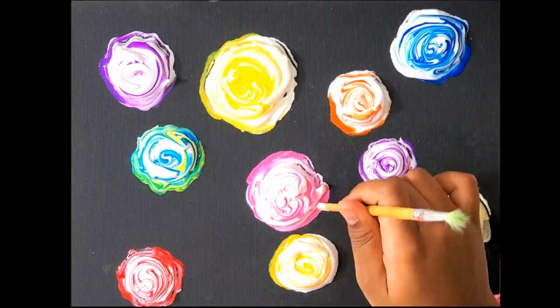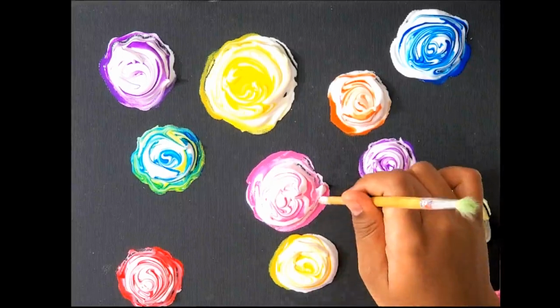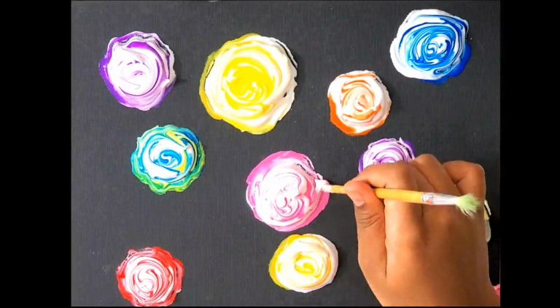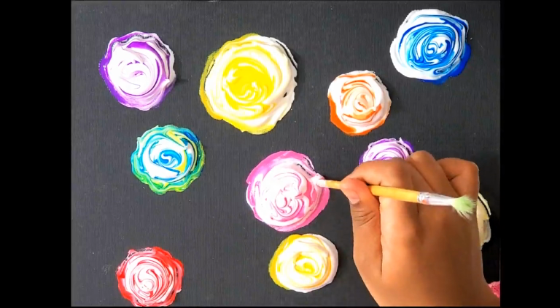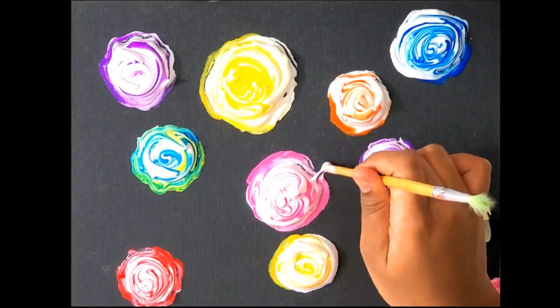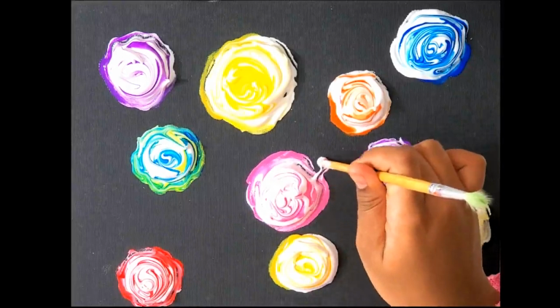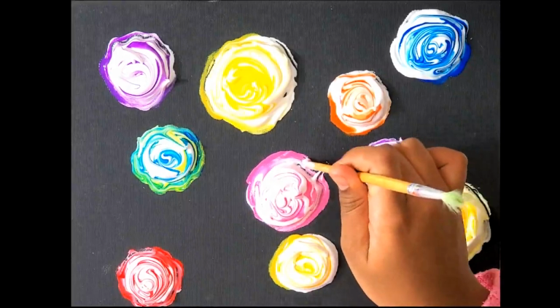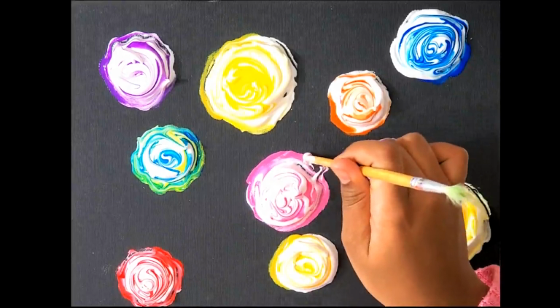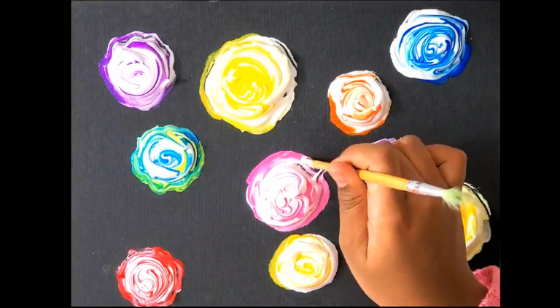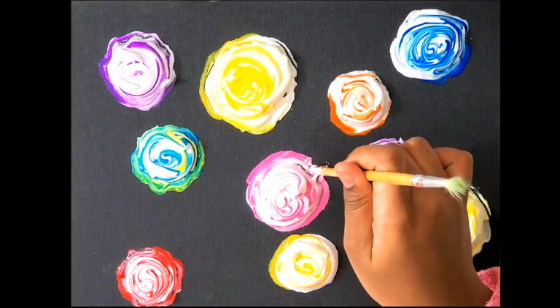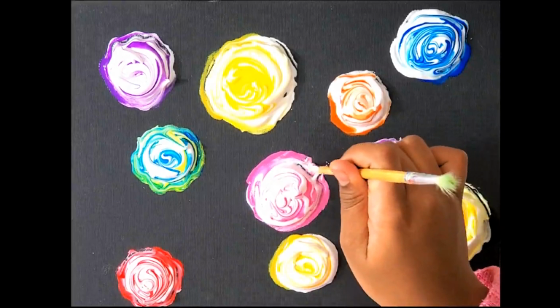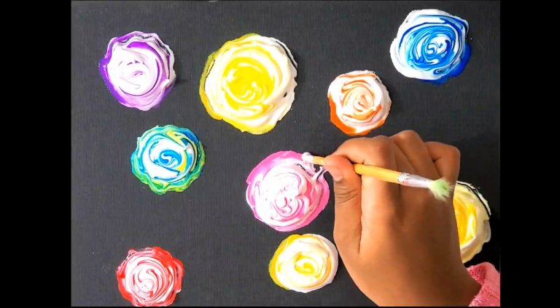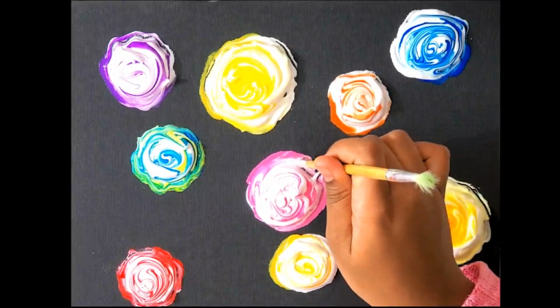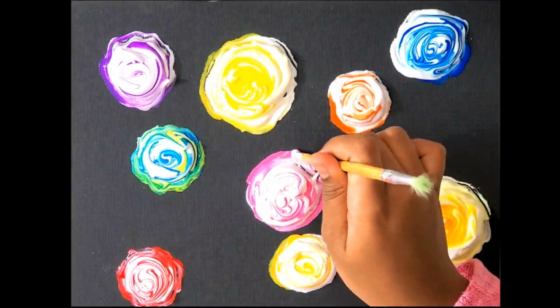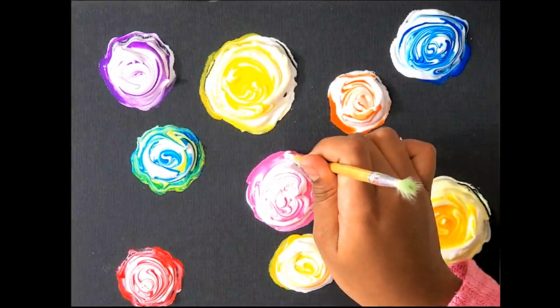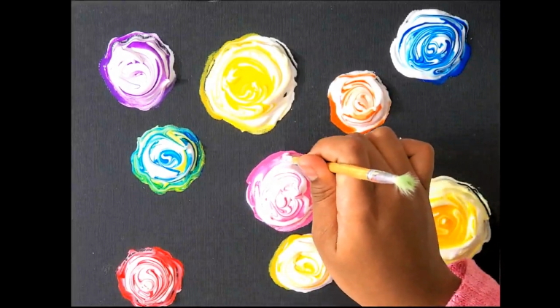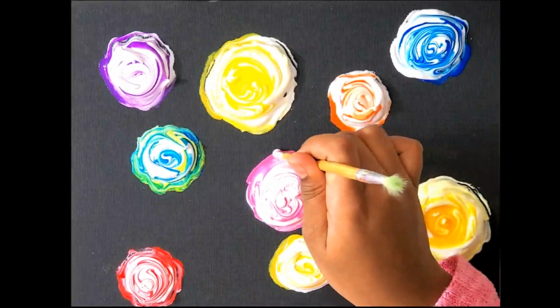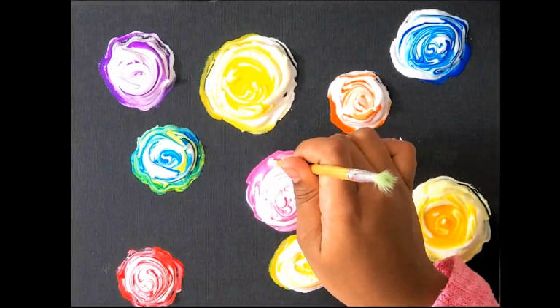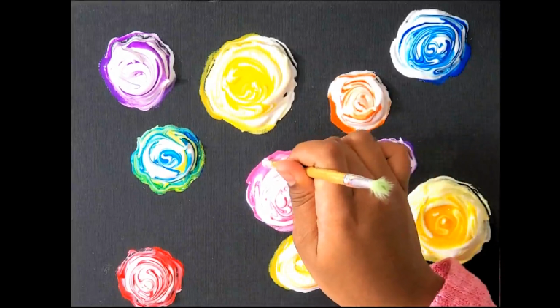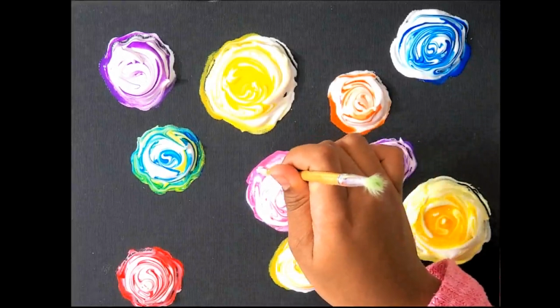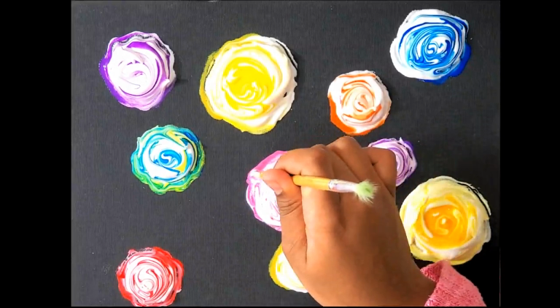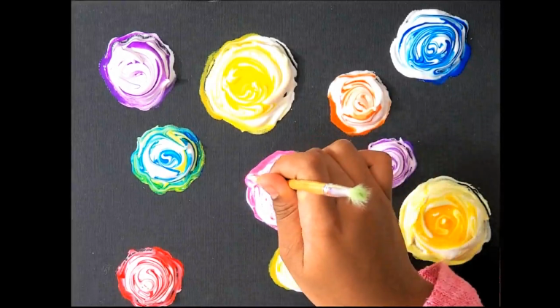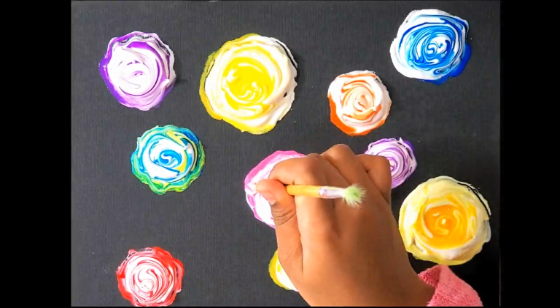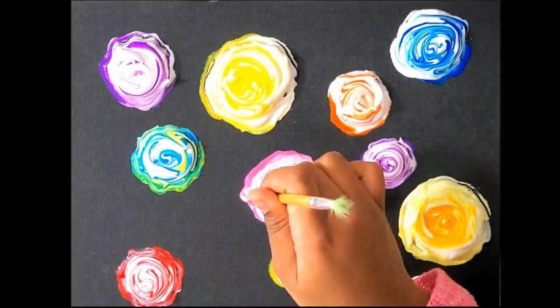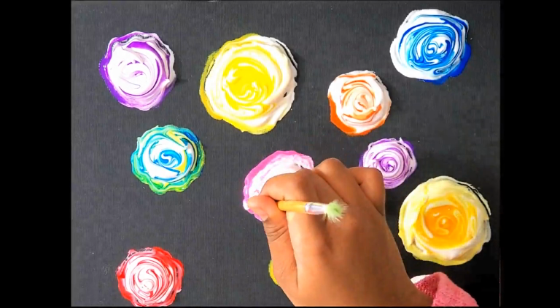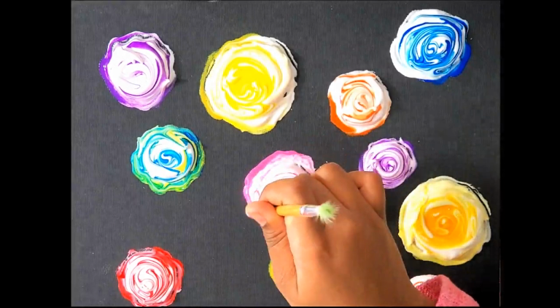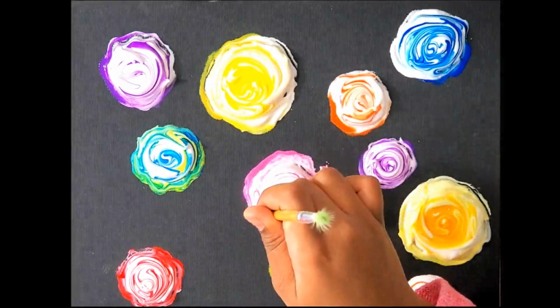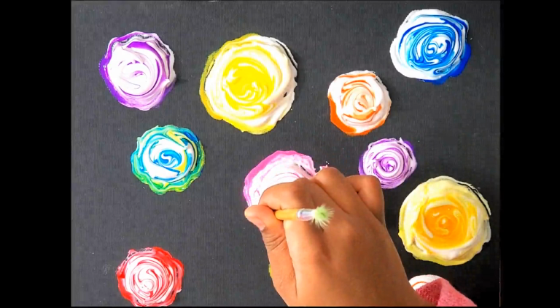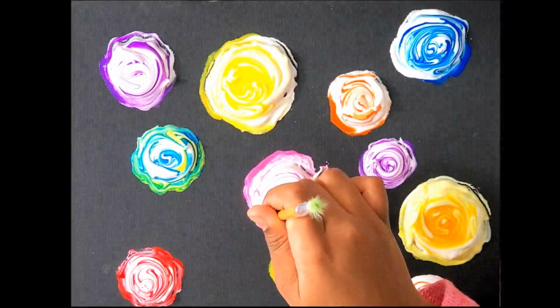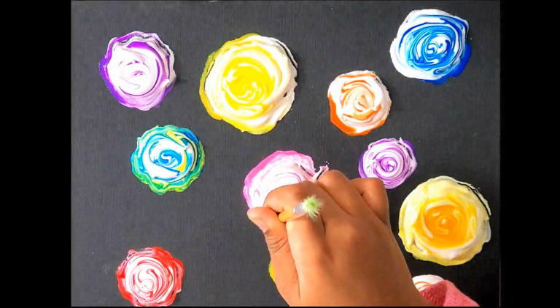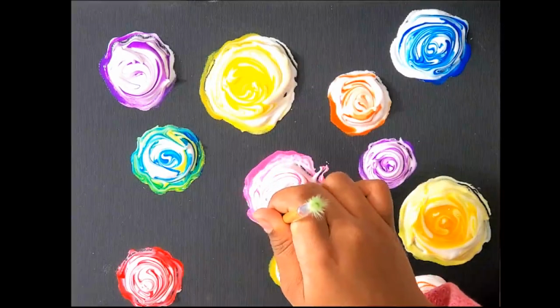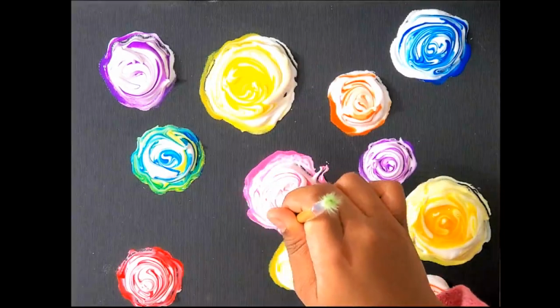Now let's make some wiggly lines around the roses, or the foam.